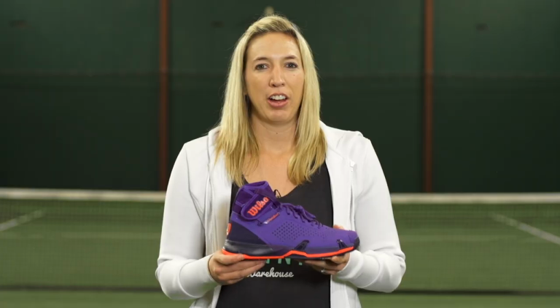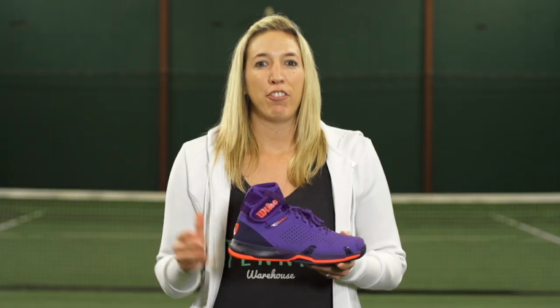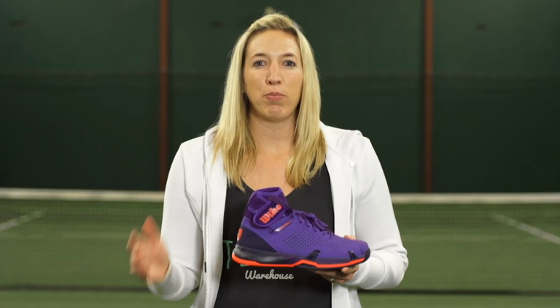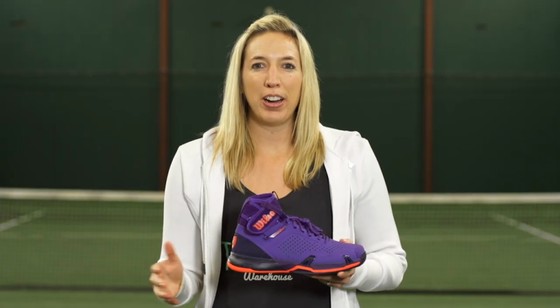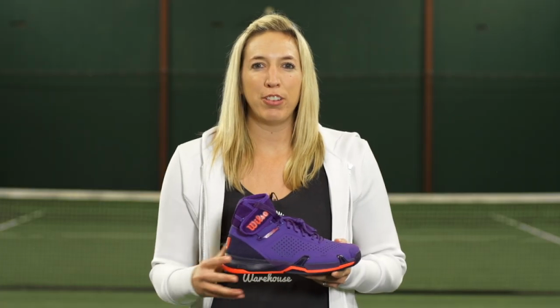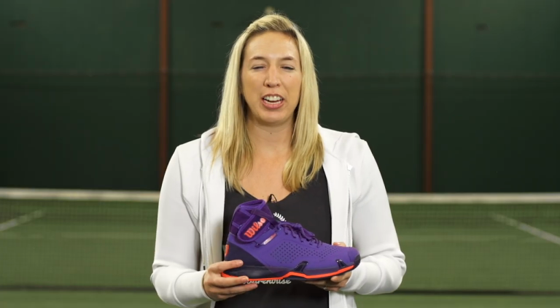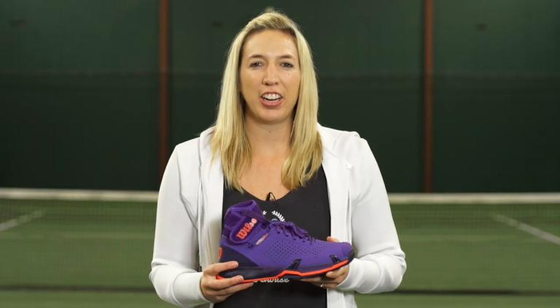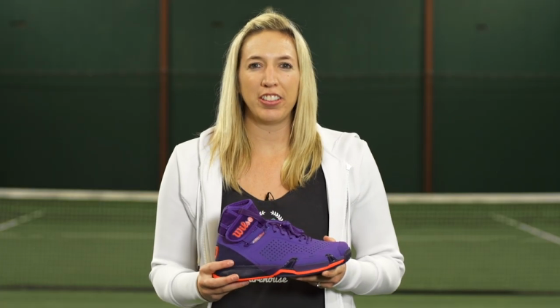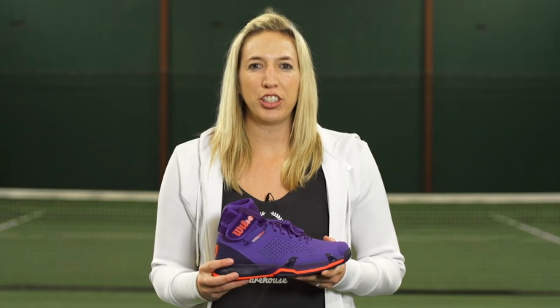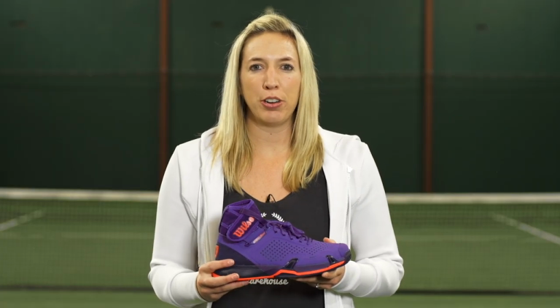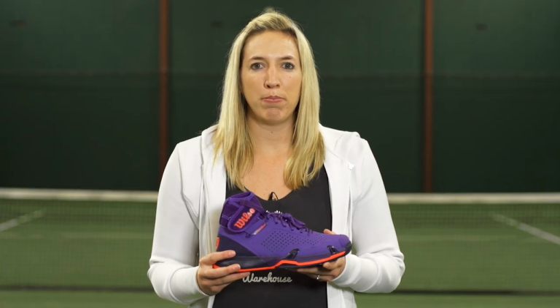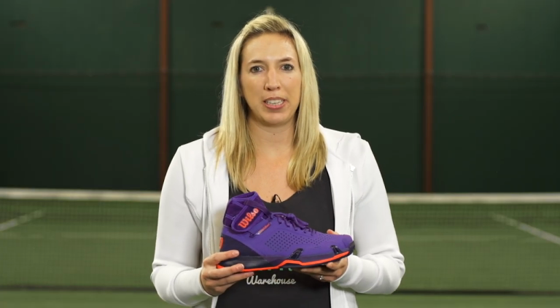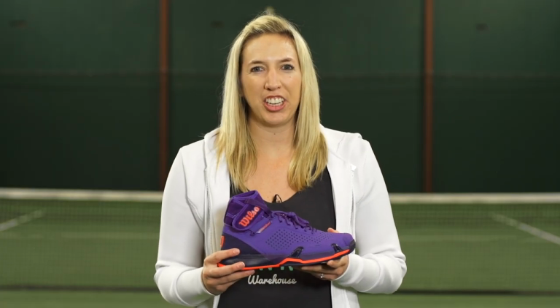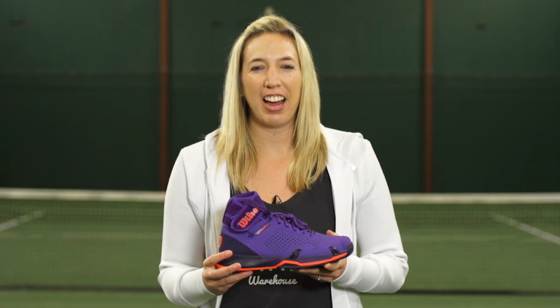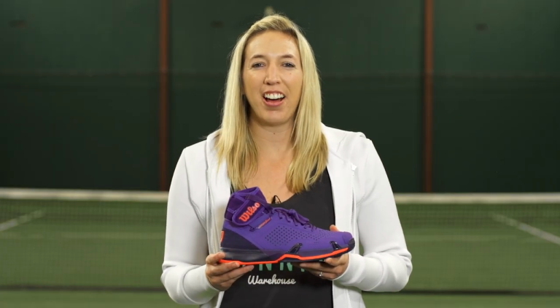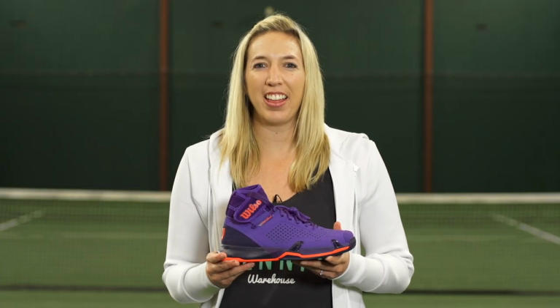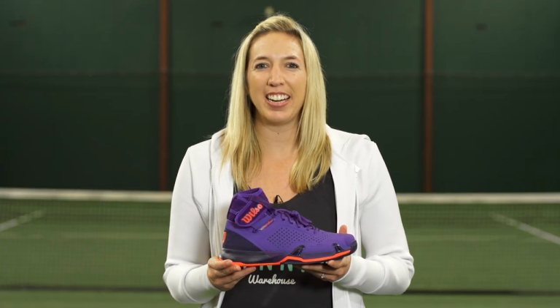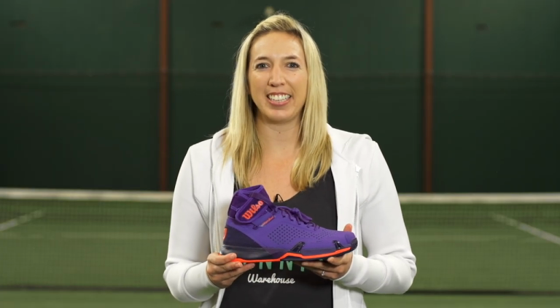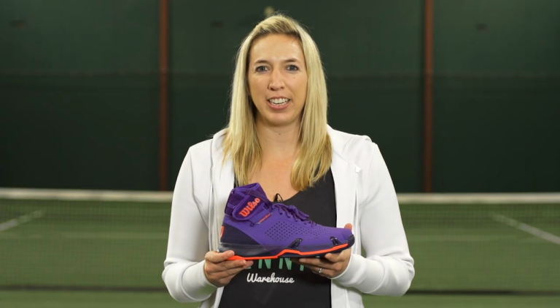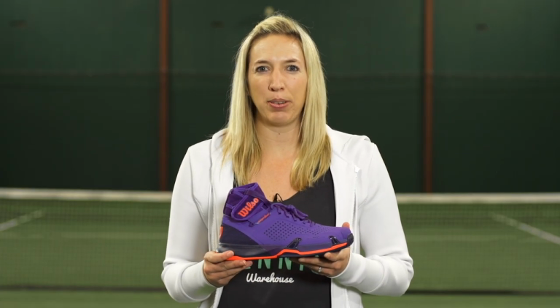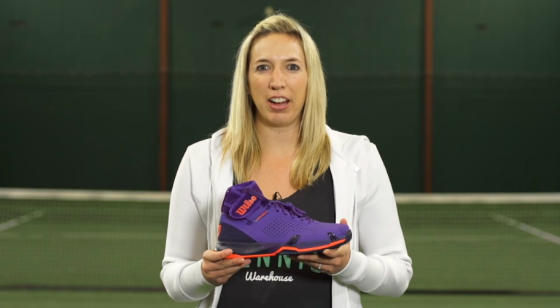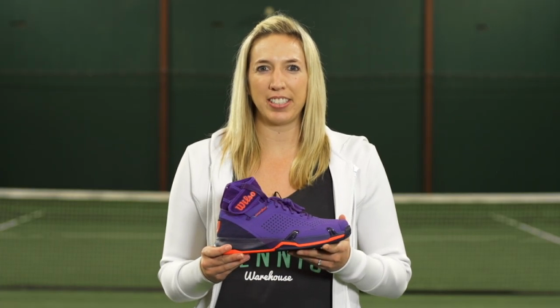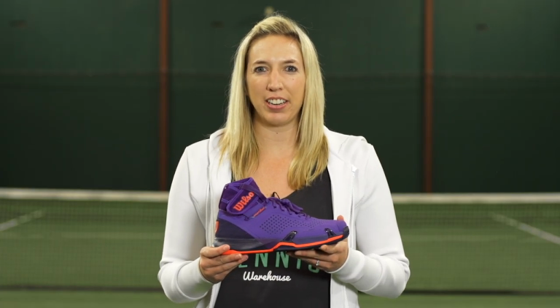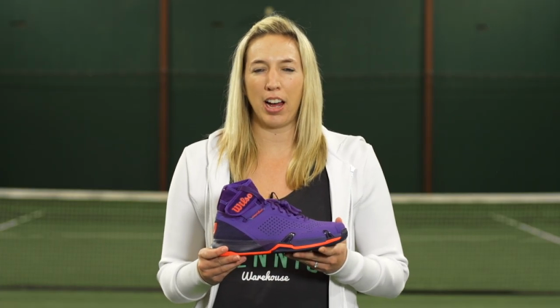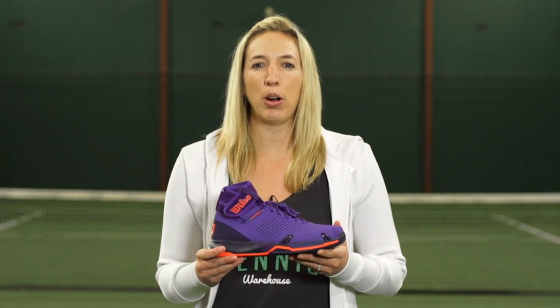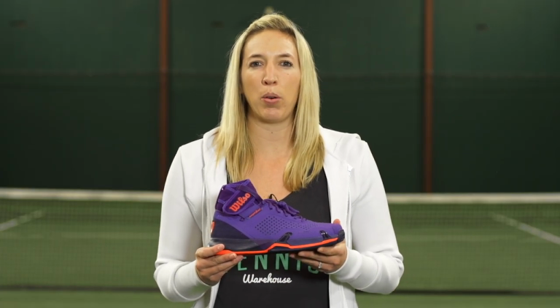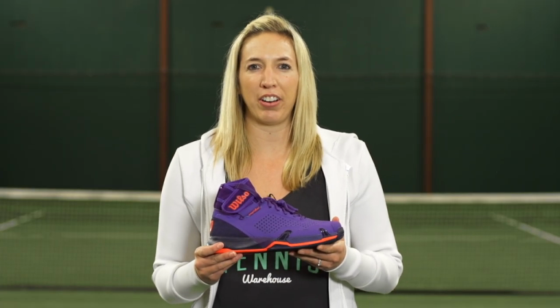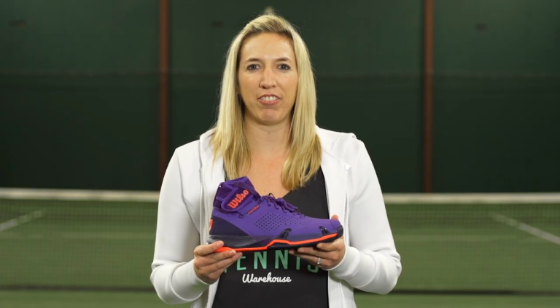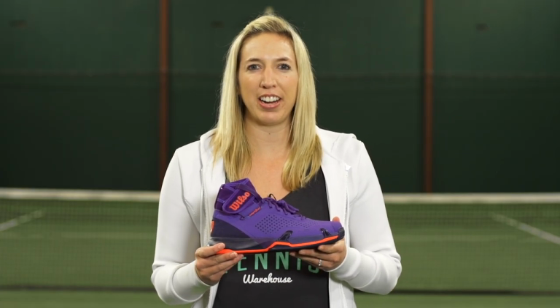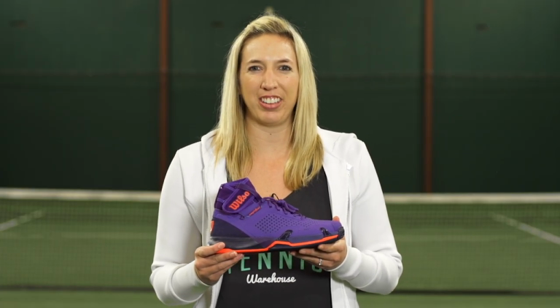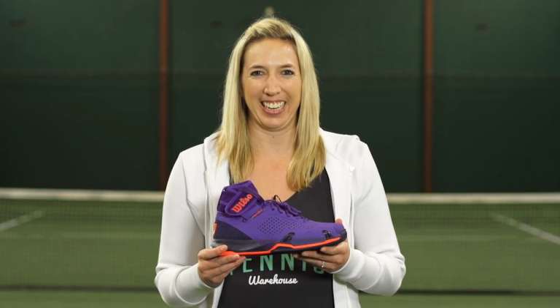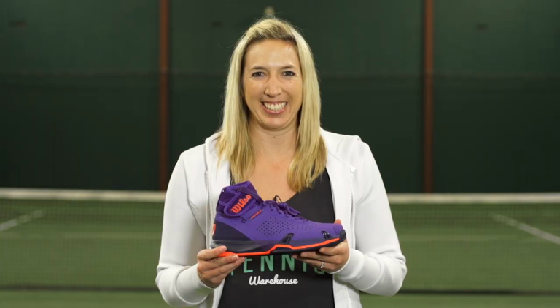For more information on this shoe, please check it out online at TennisWarehouse.com or one of our fine affiliates.